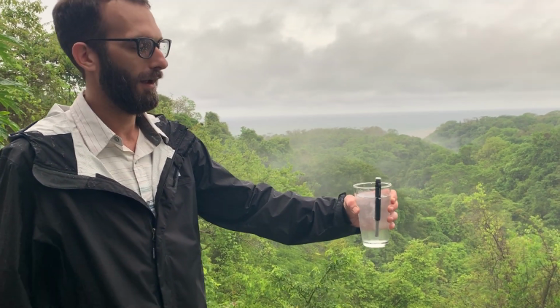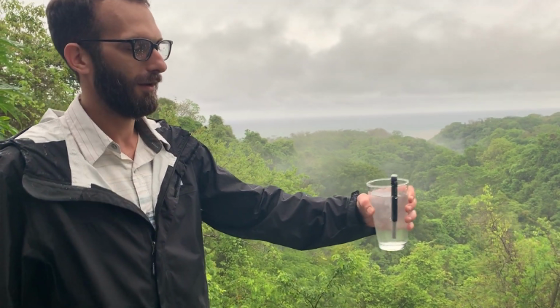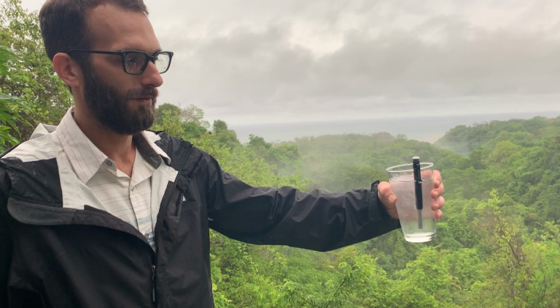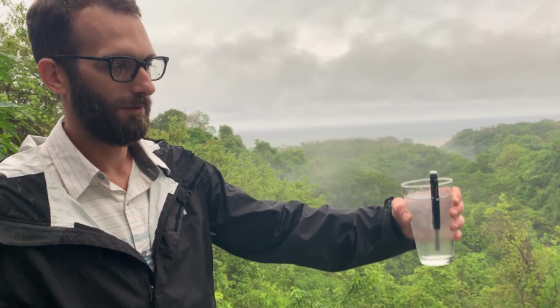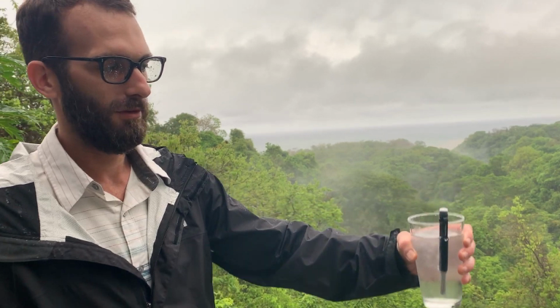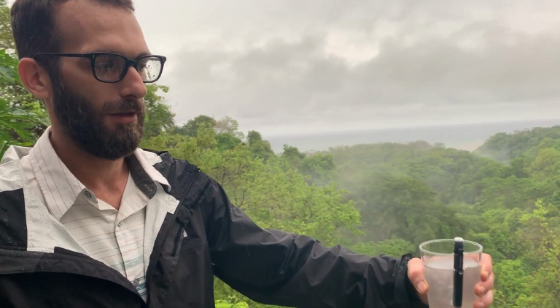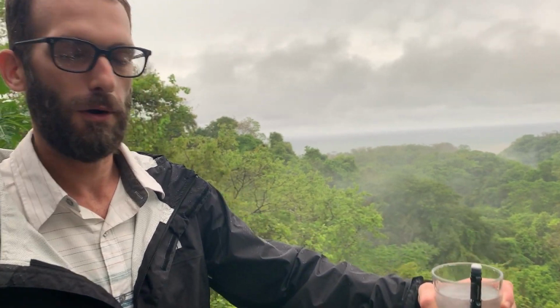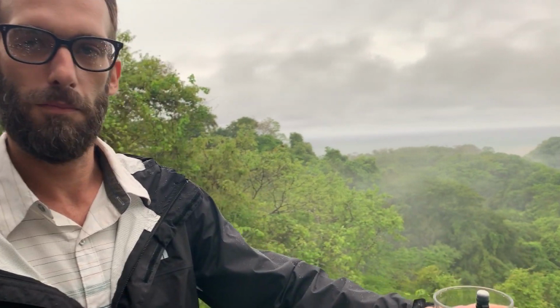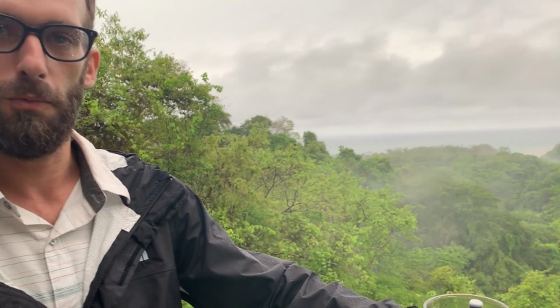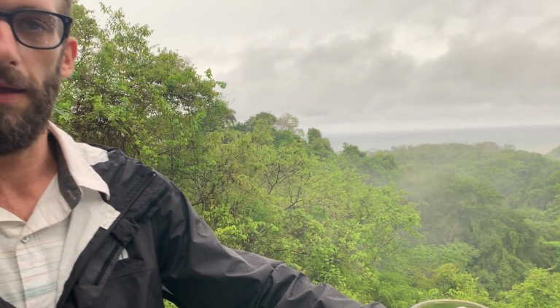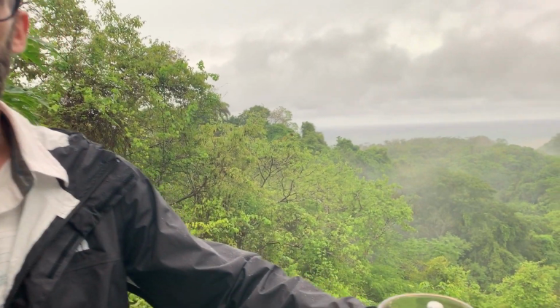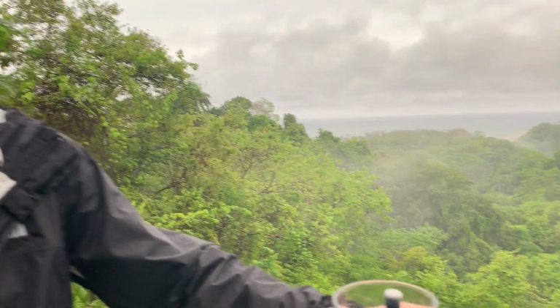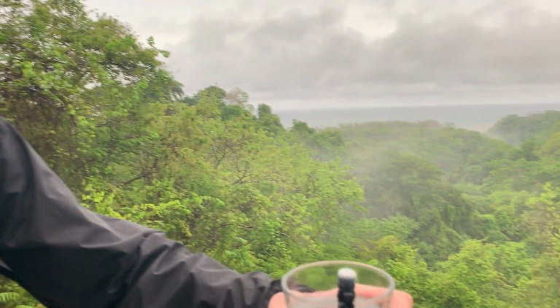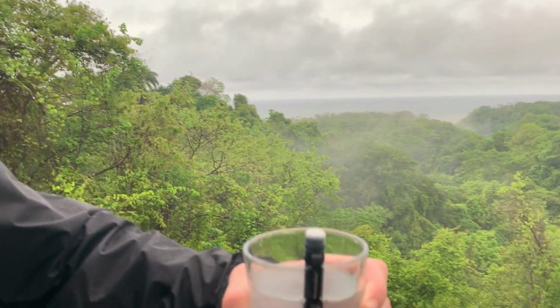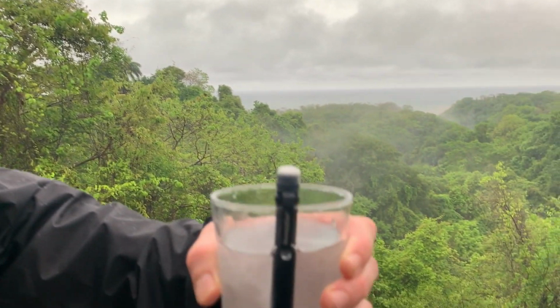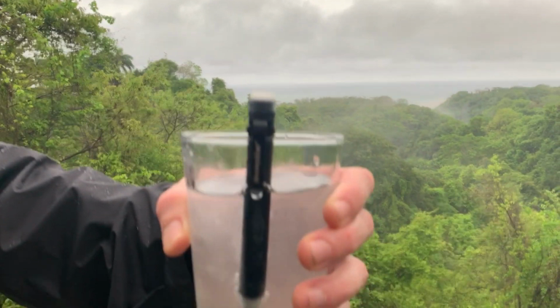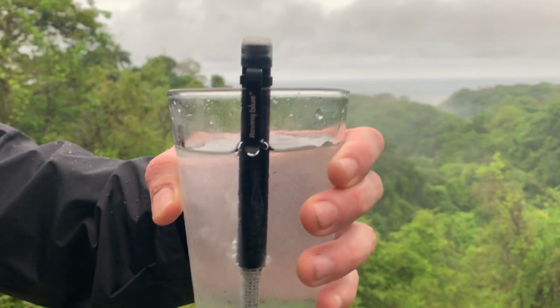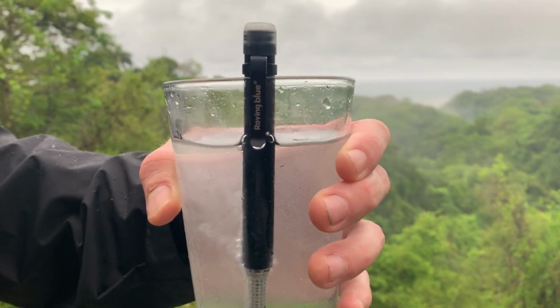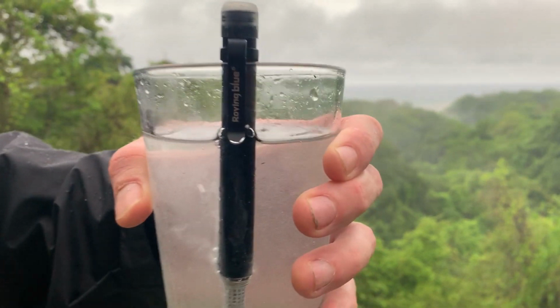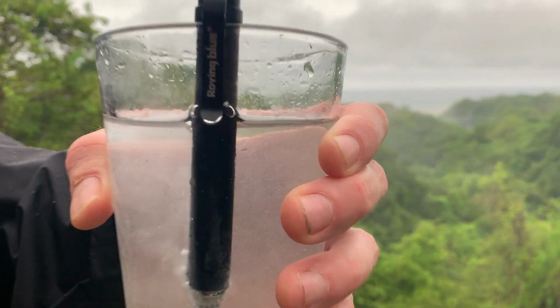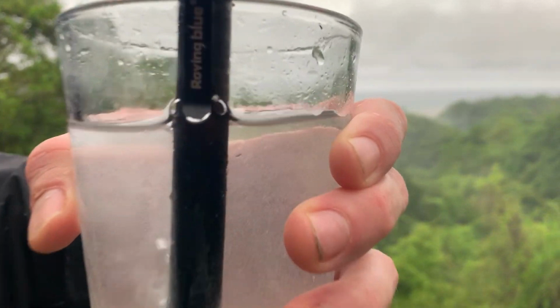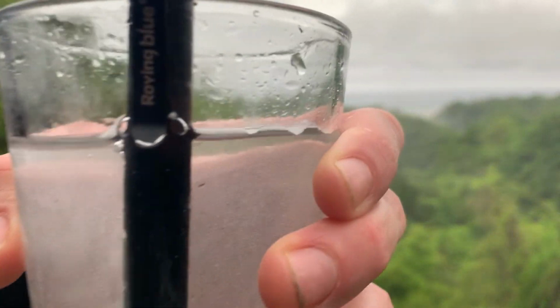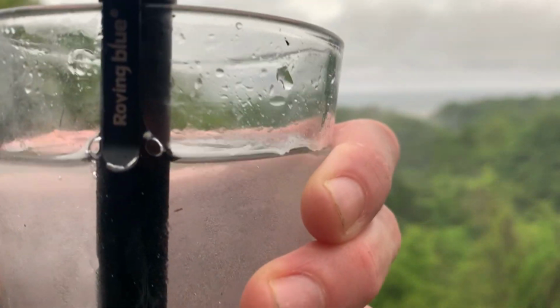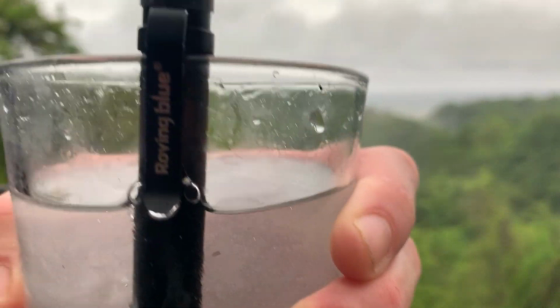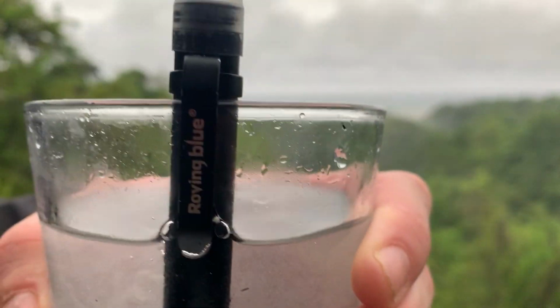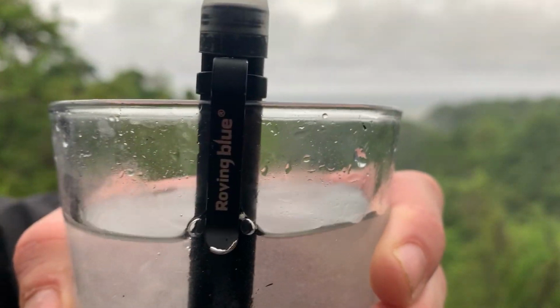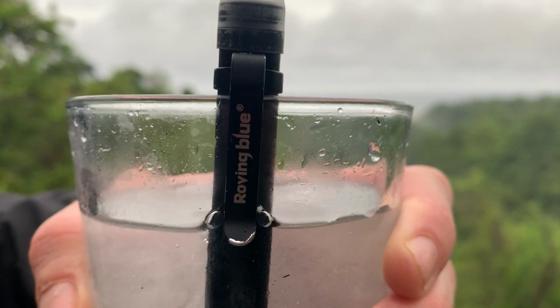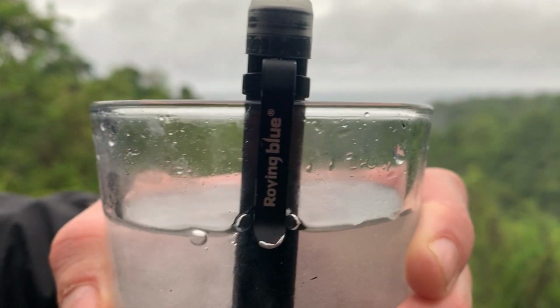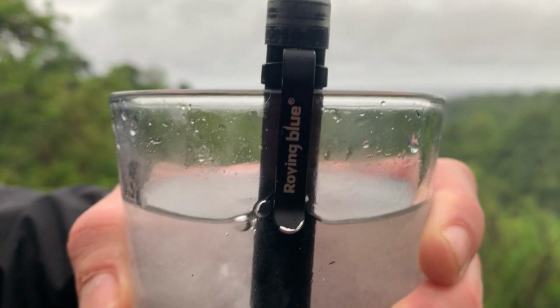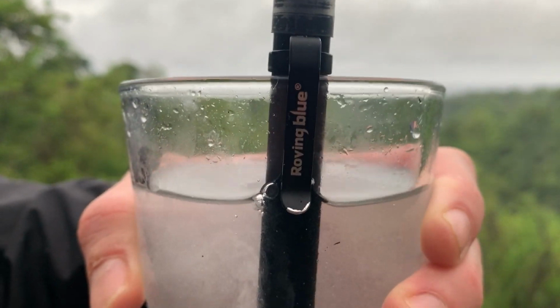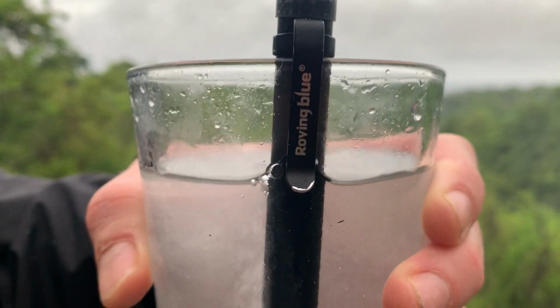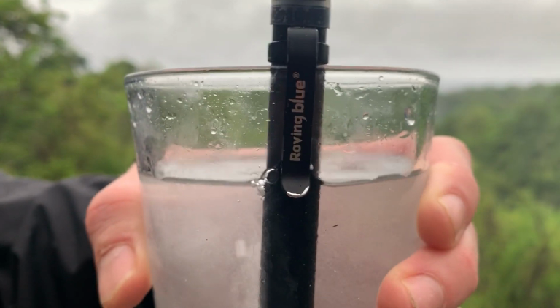Anyway, check out the O-Pen, on sale now. Pura Vida.